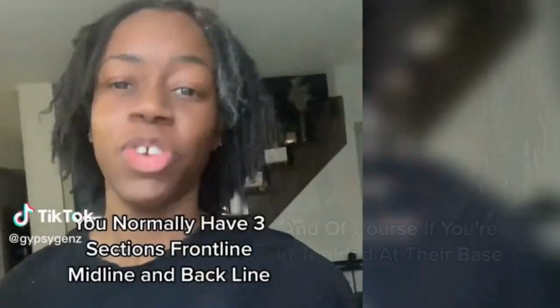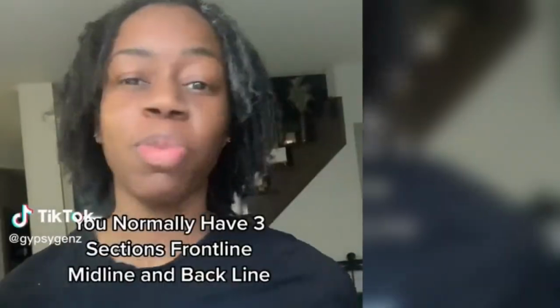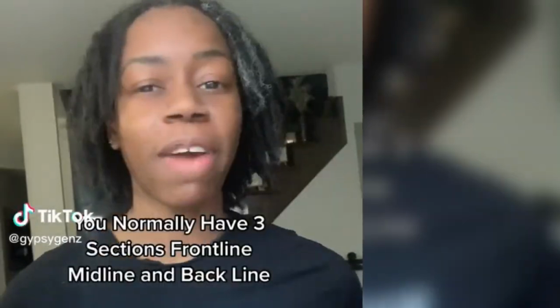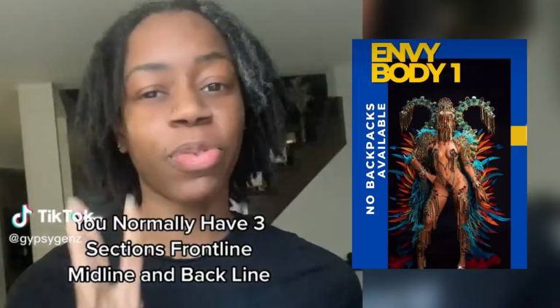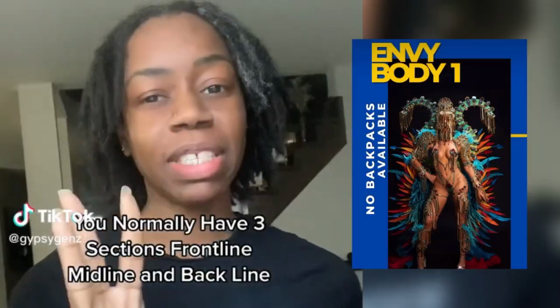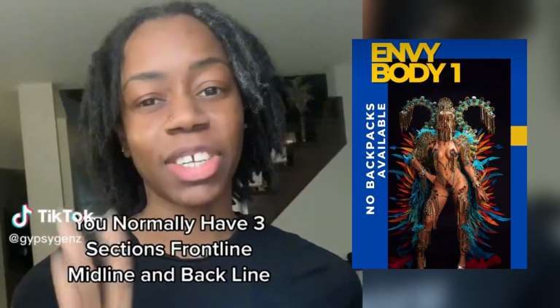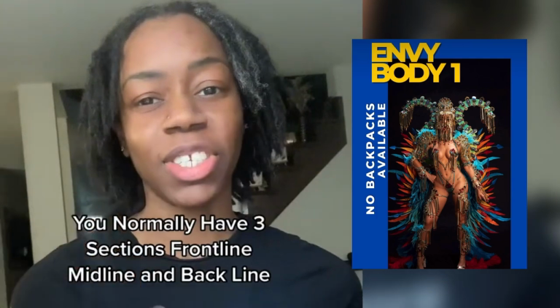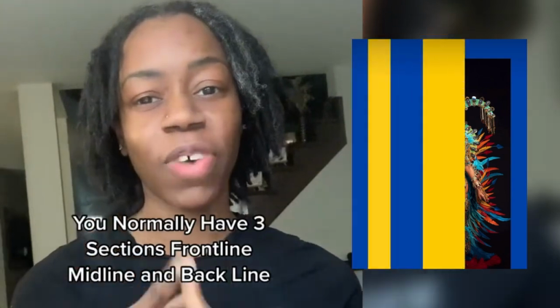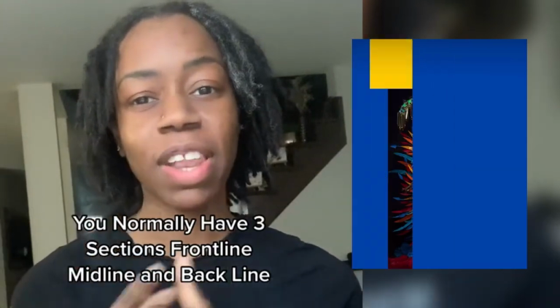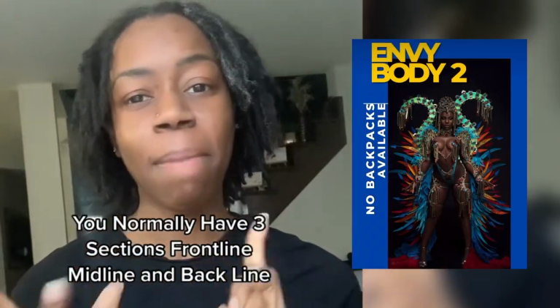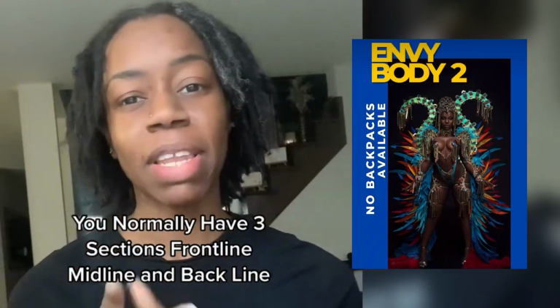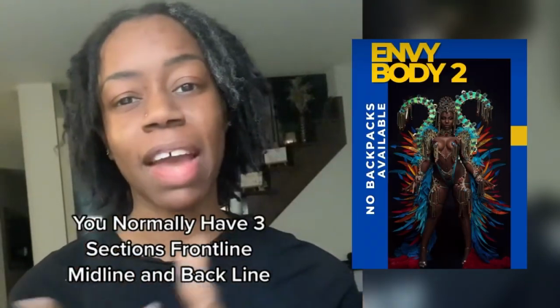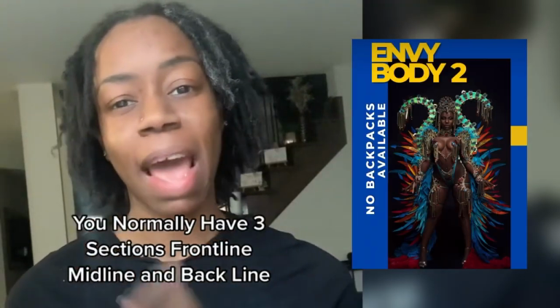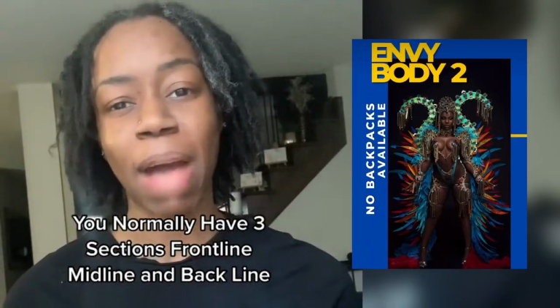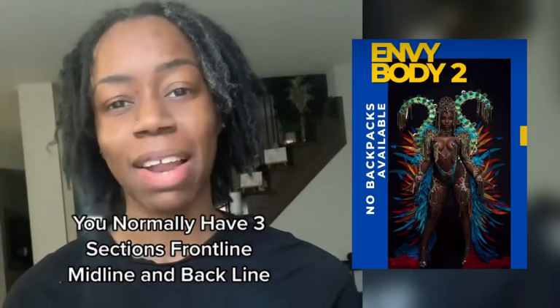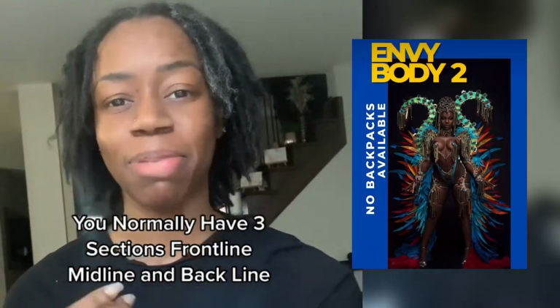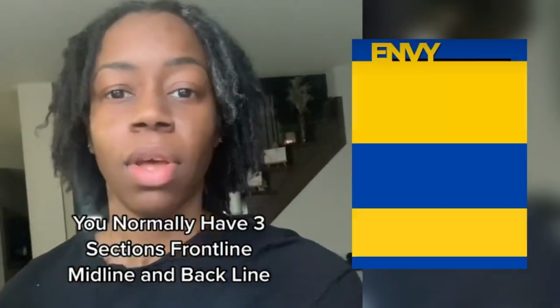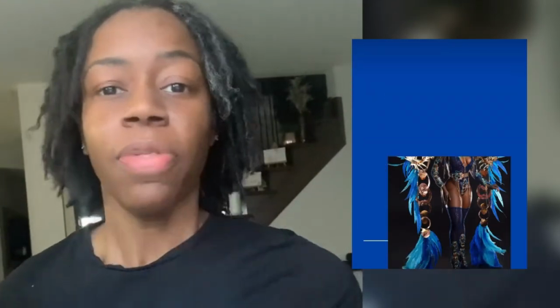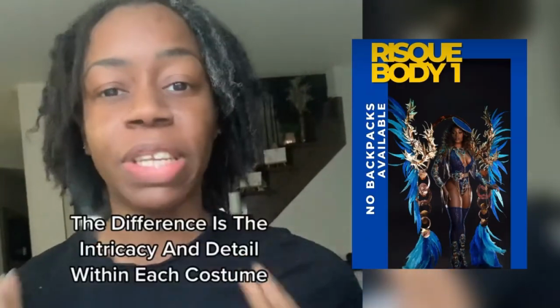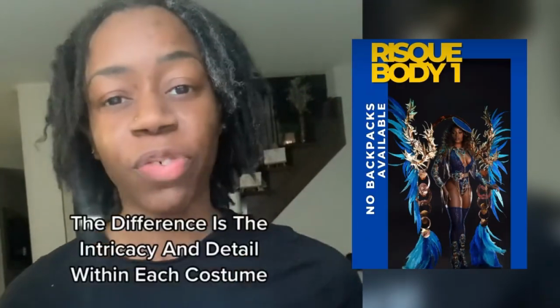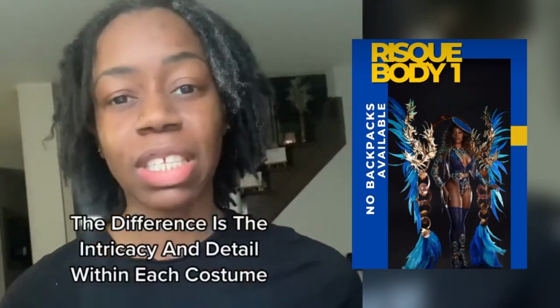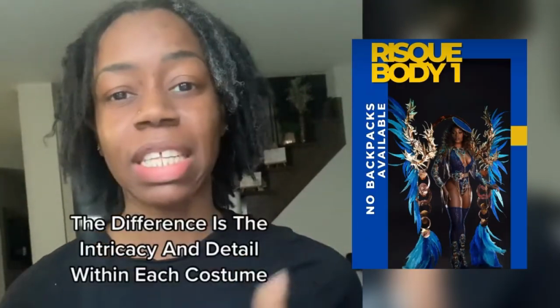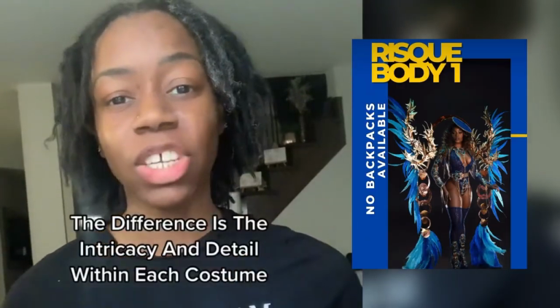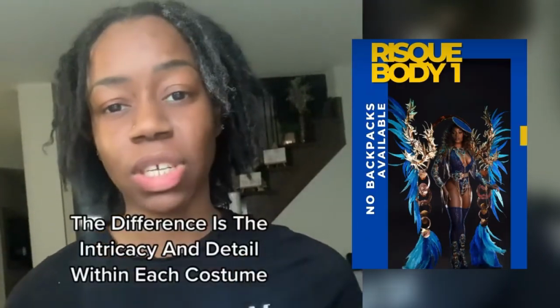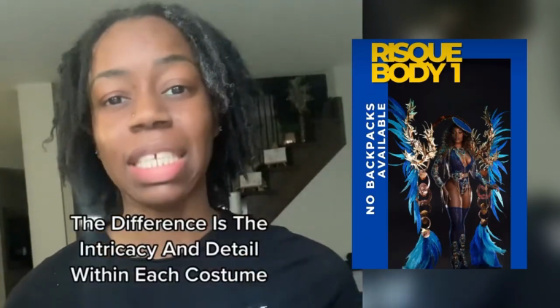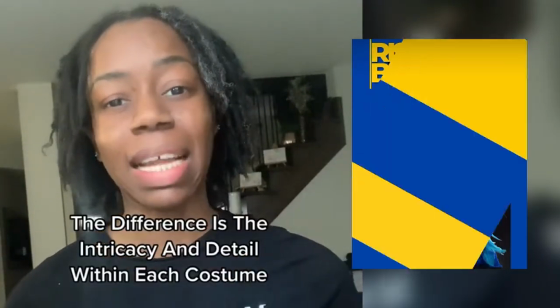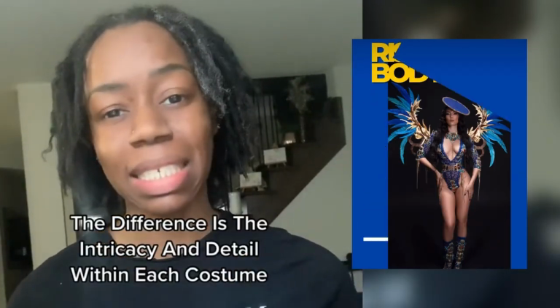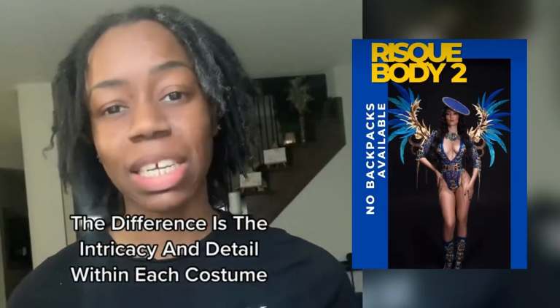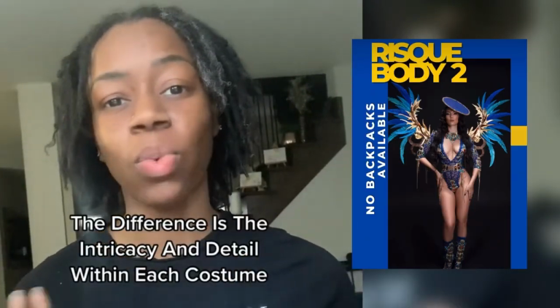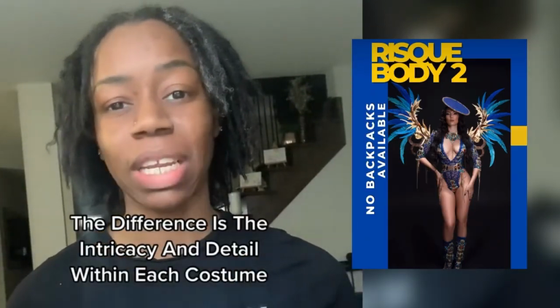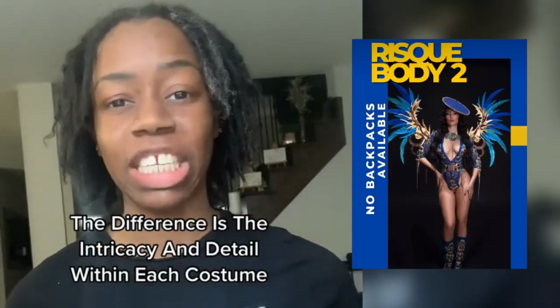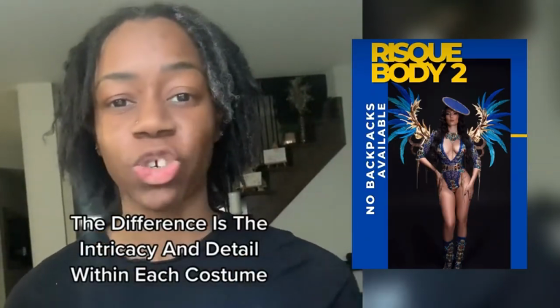You normally have three sections: front line, mid line, and back line. The difference is the intricacy and detail within each costume.